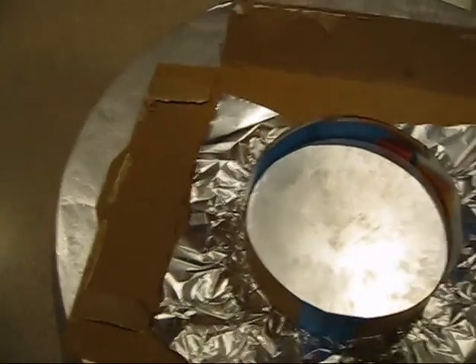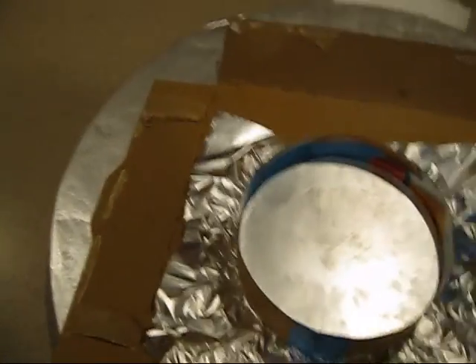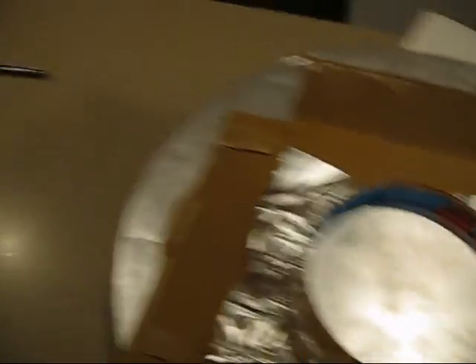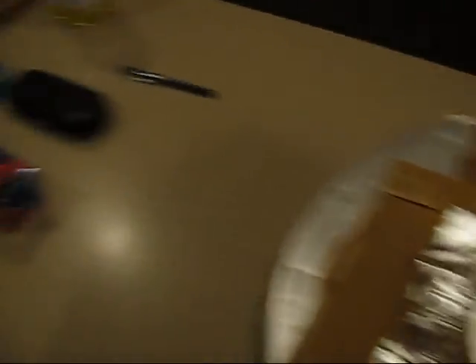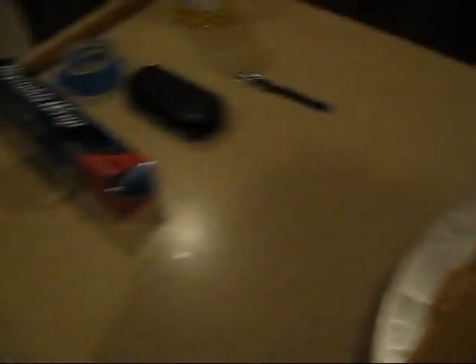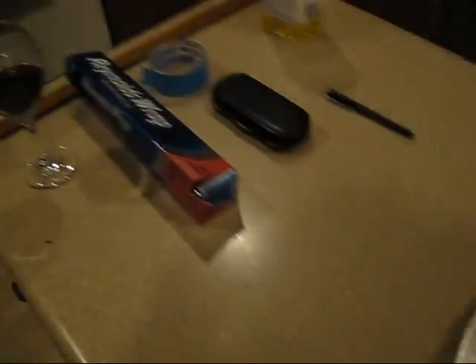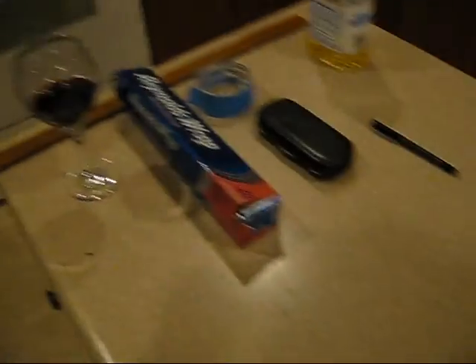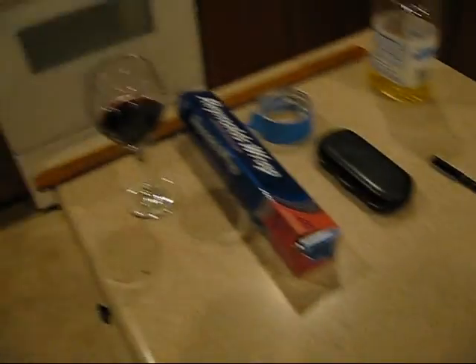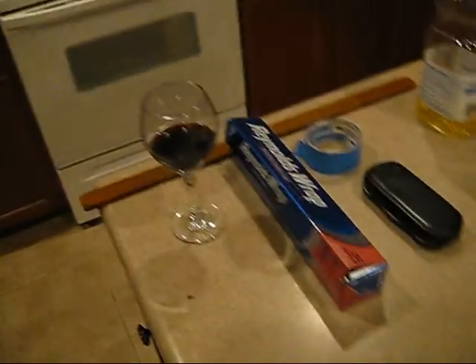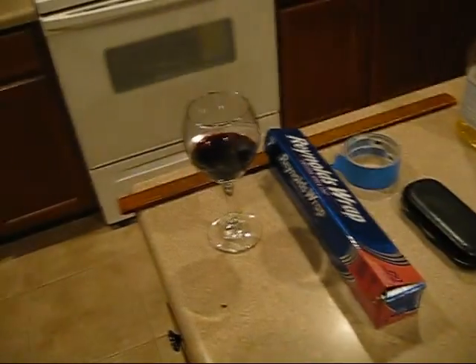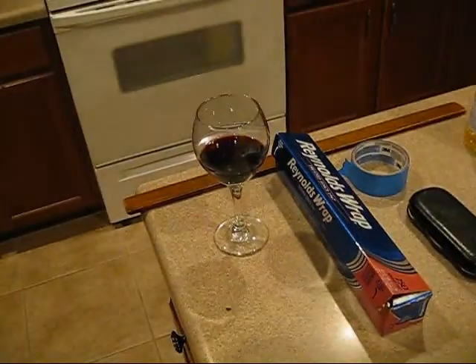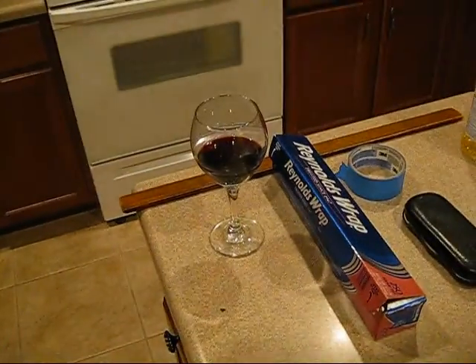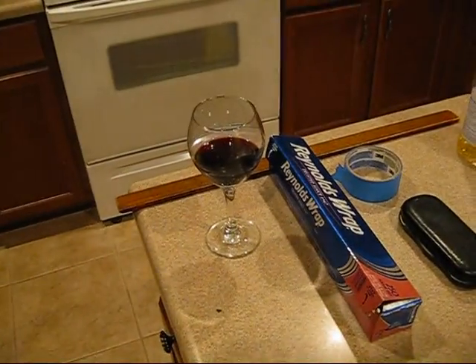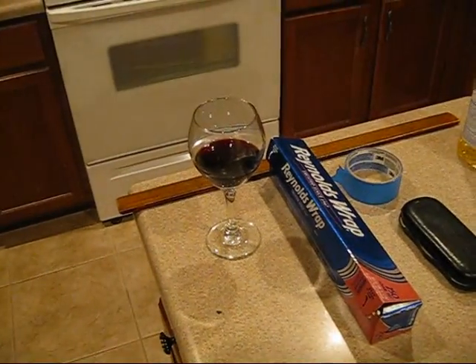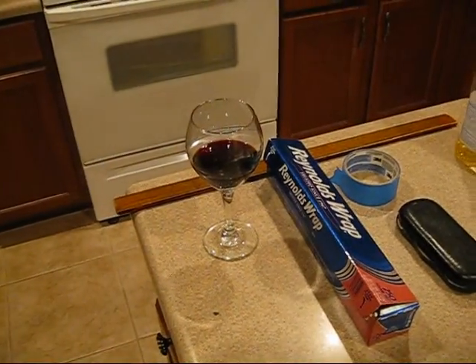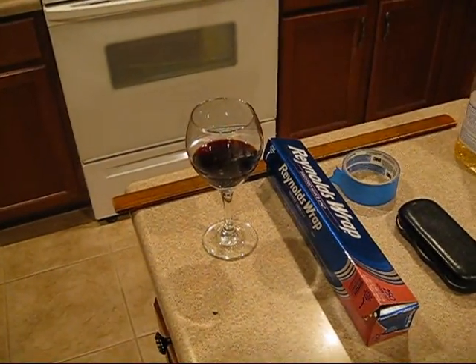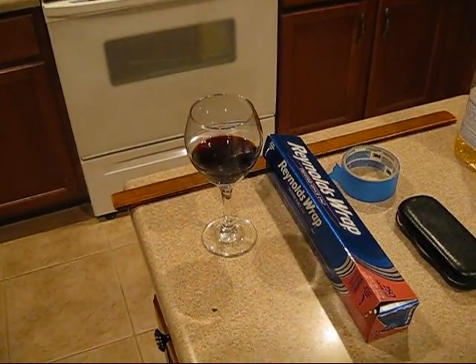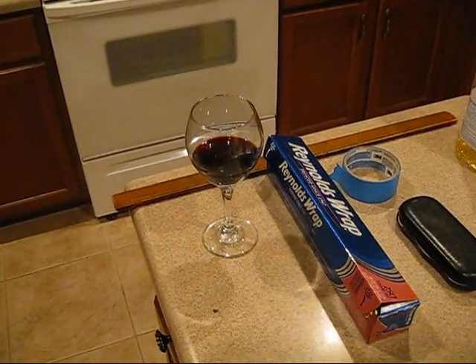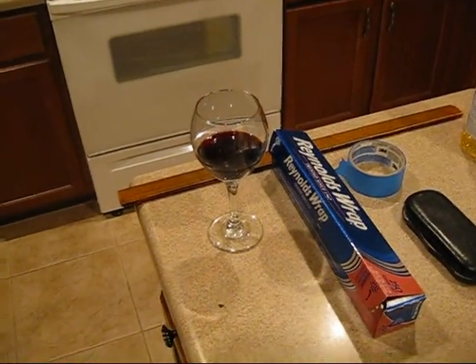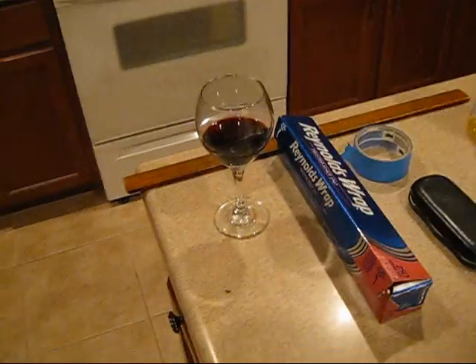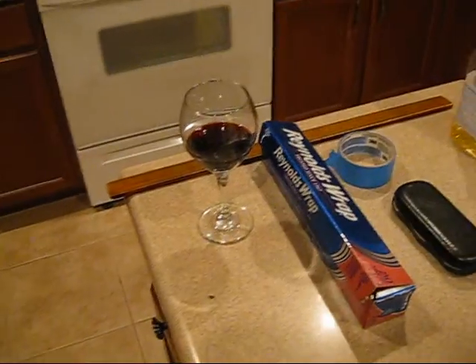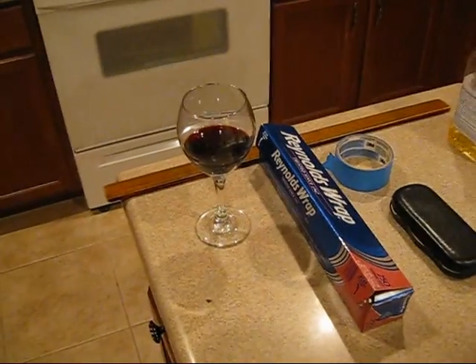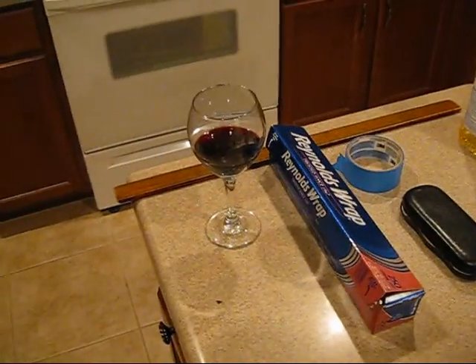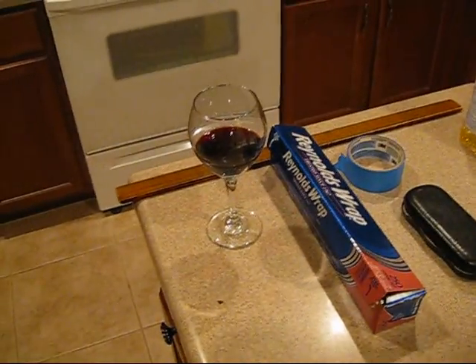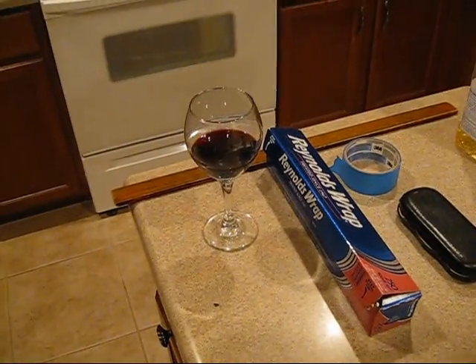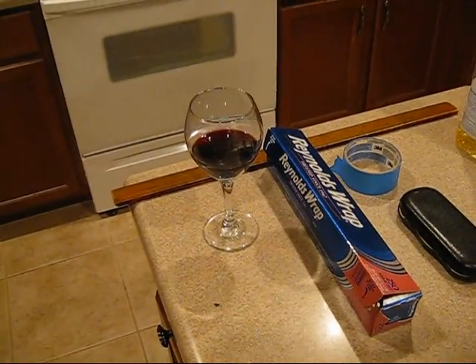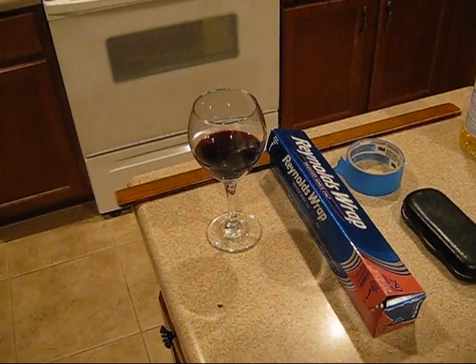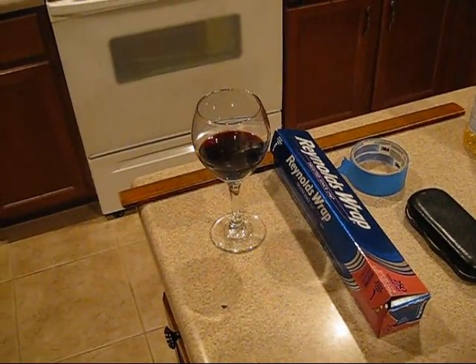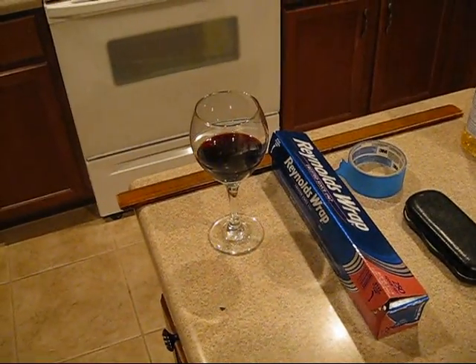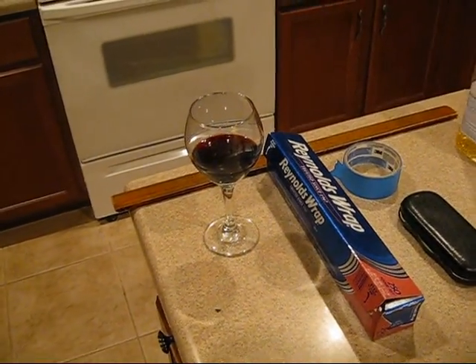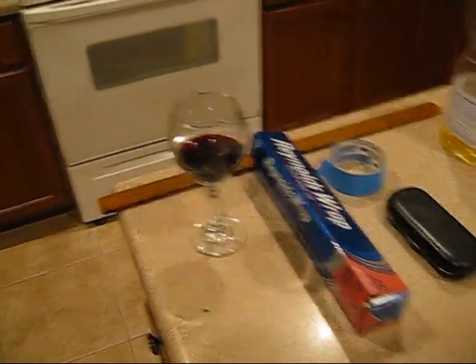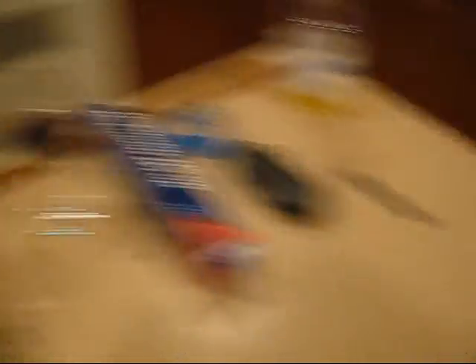I've got to prepare it first. I've got a glass of wine here just in case I screw up — I can drown my sorrows in there.